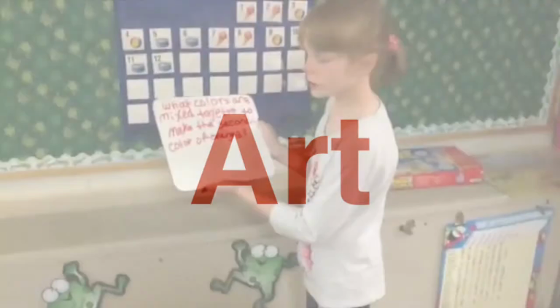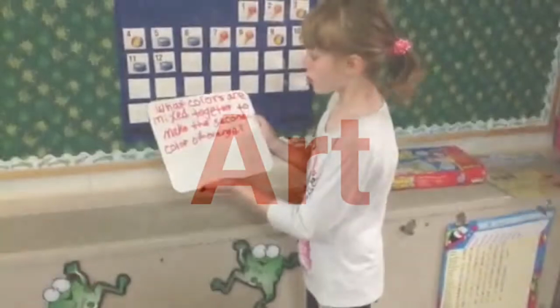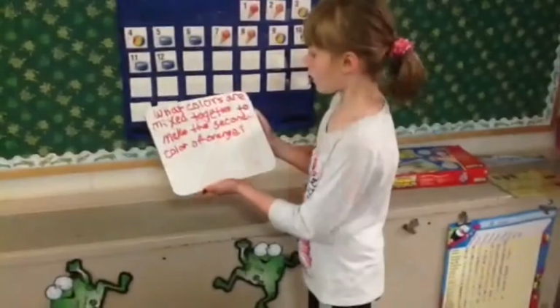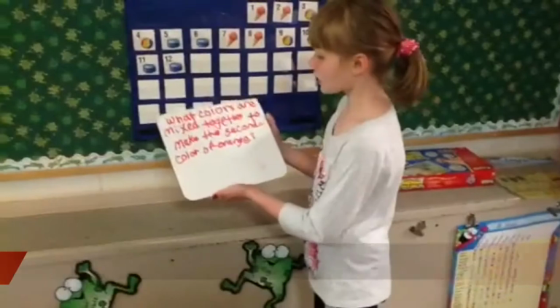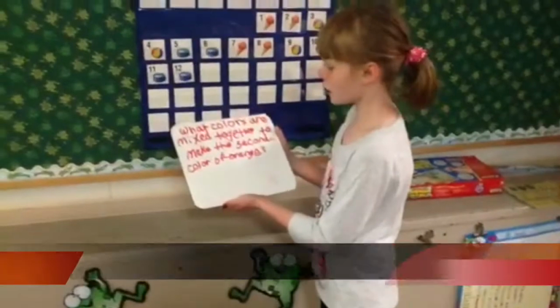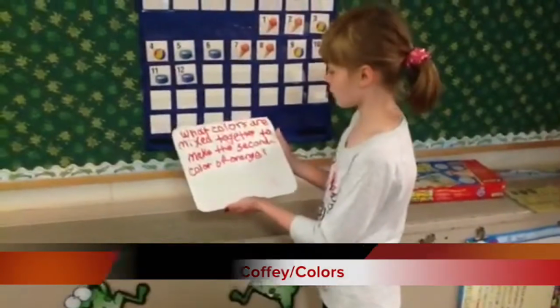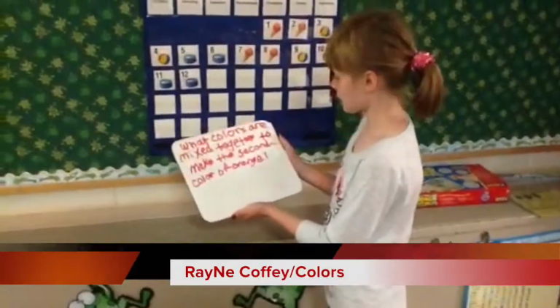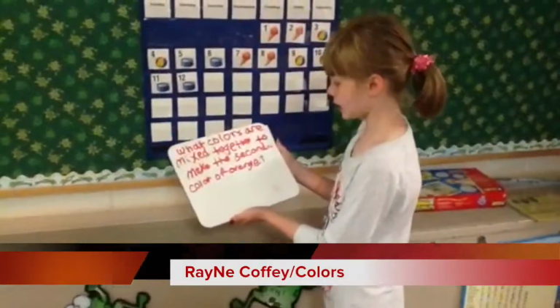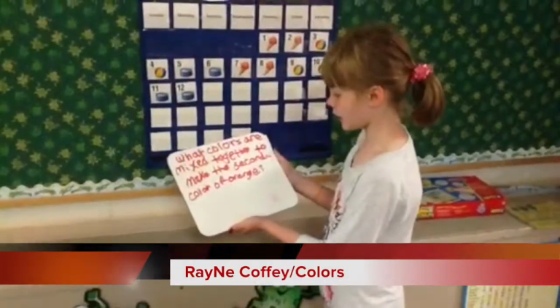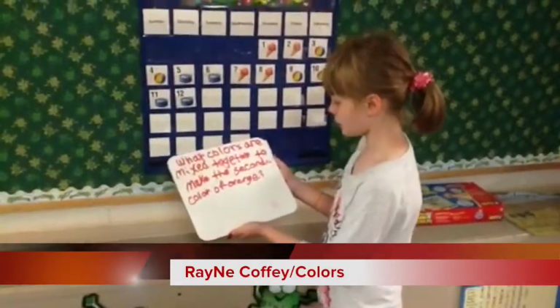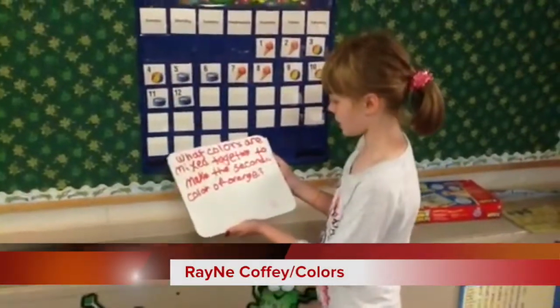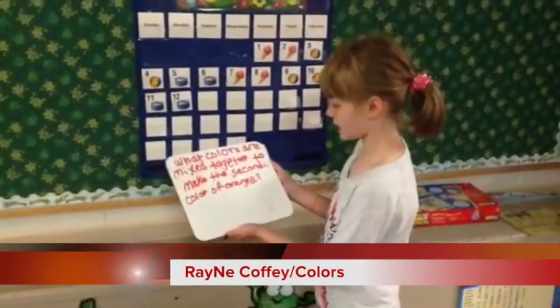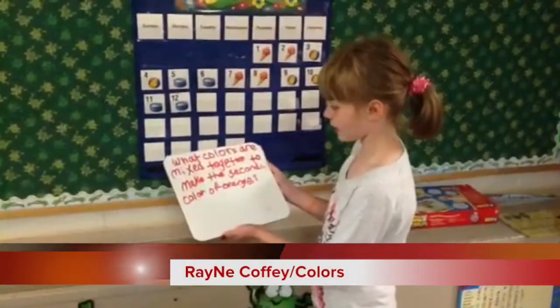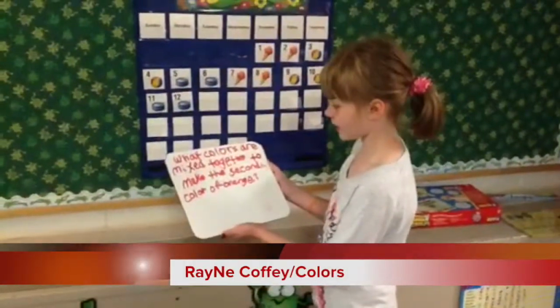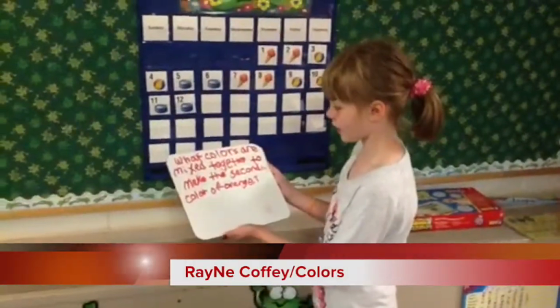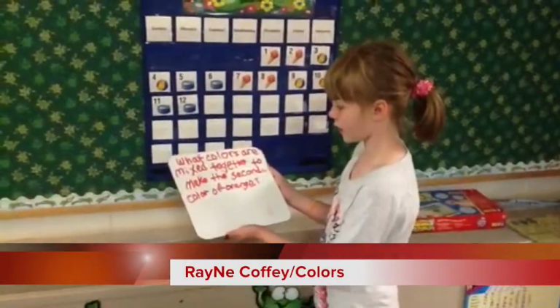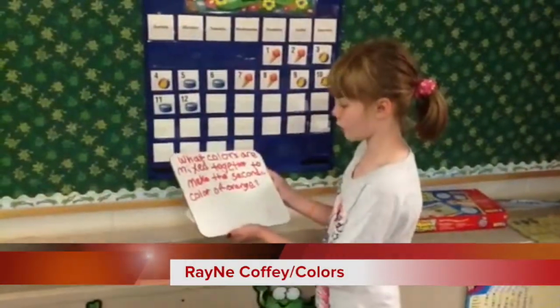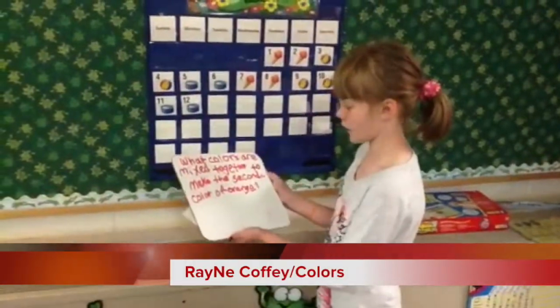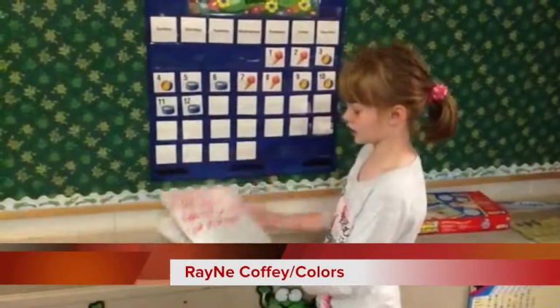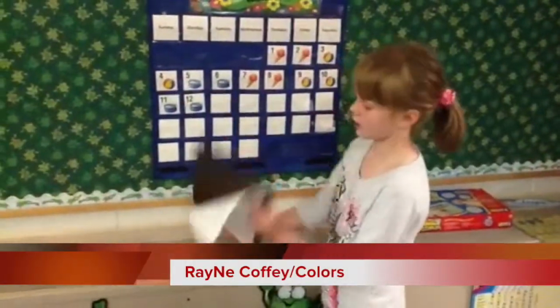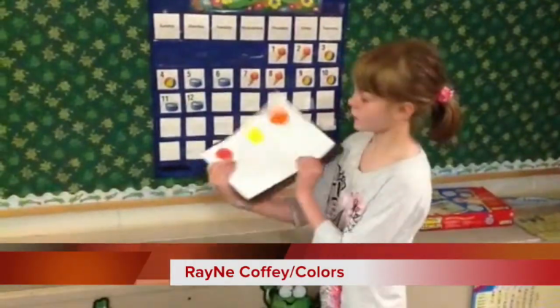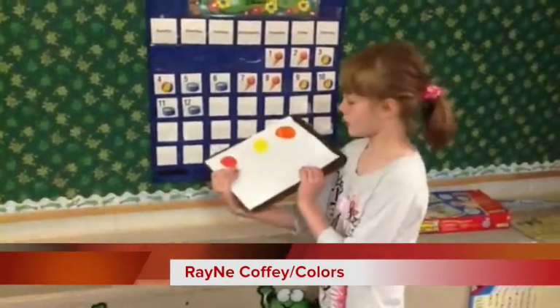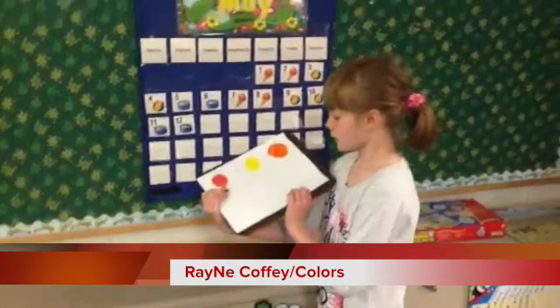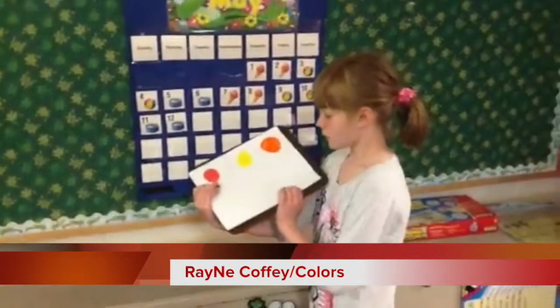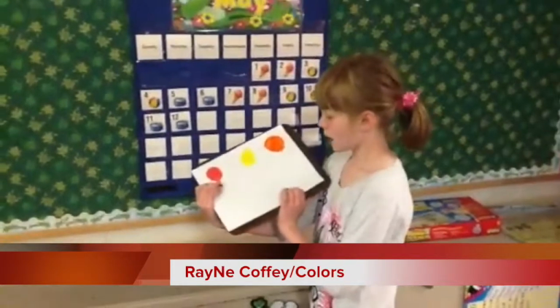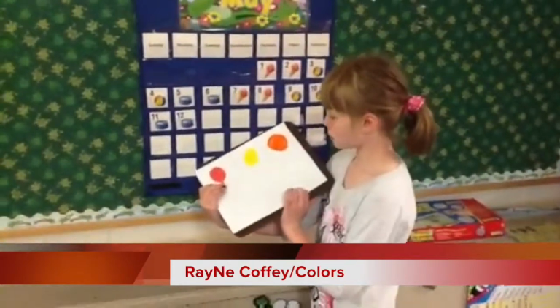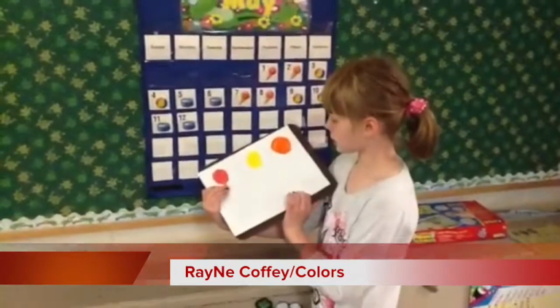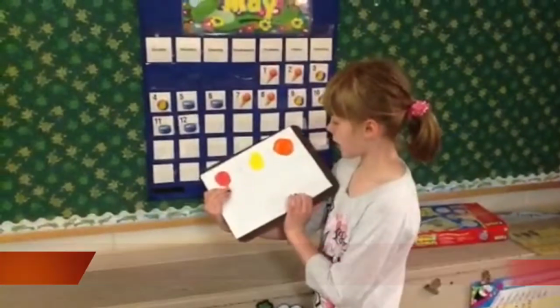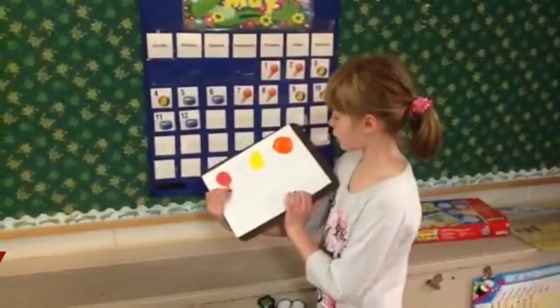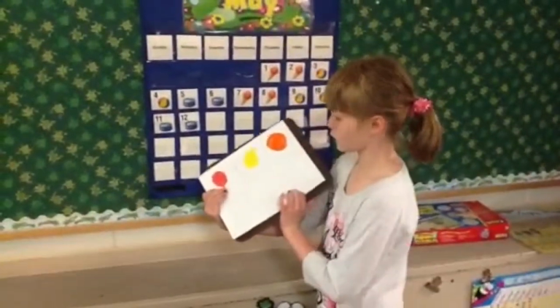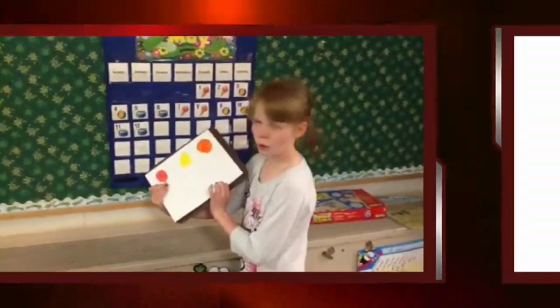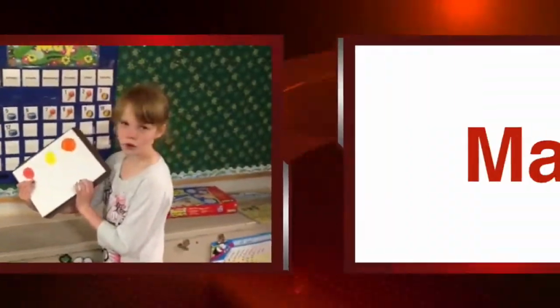What colors are mixed together to make the secondary color orange? Red plus yellow equals orange.